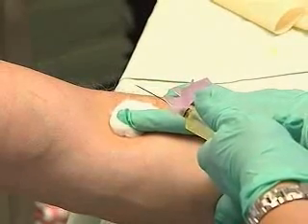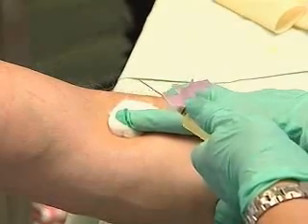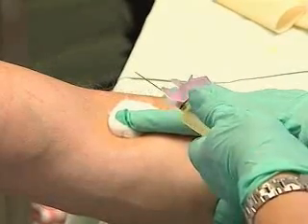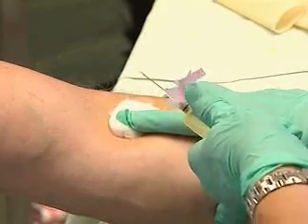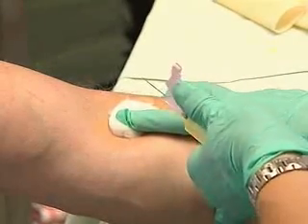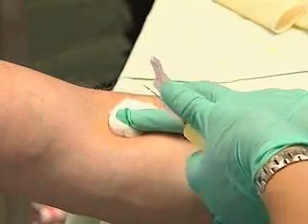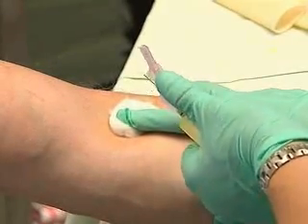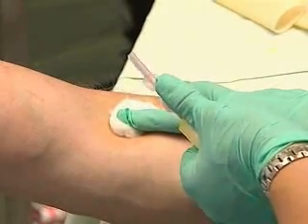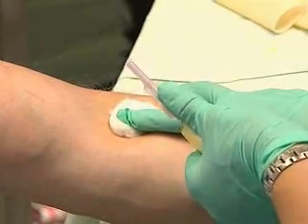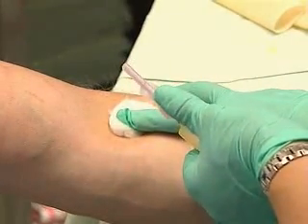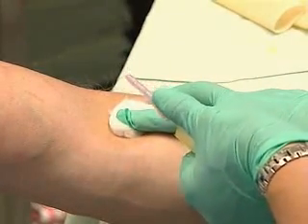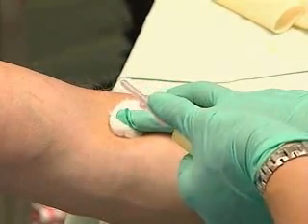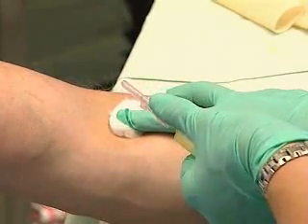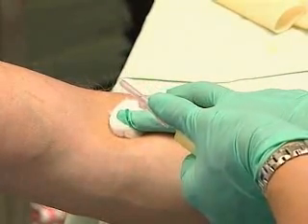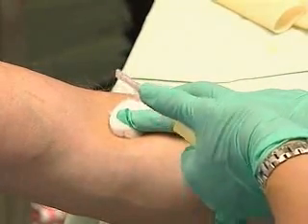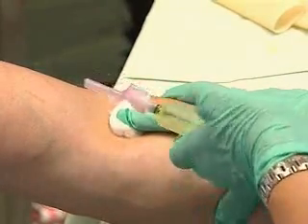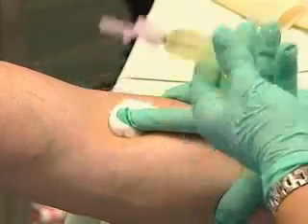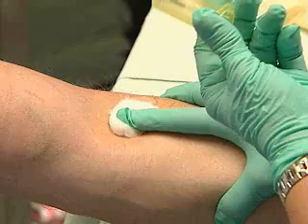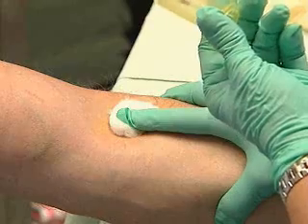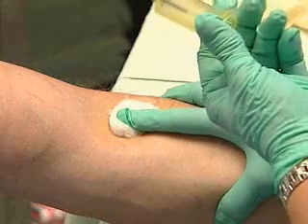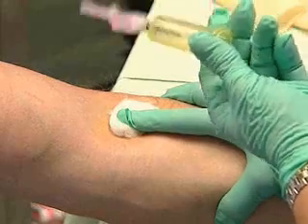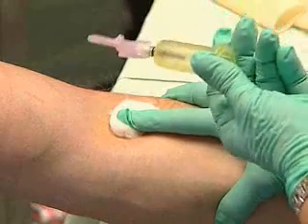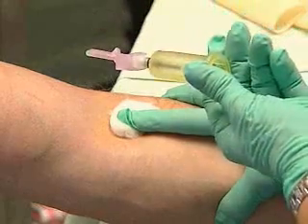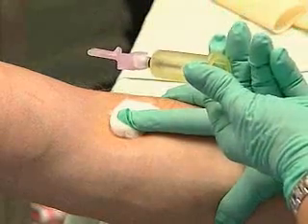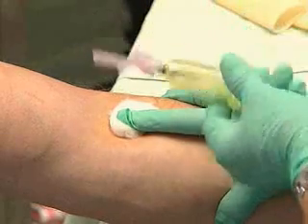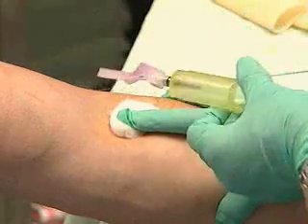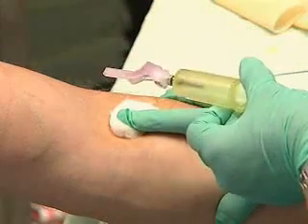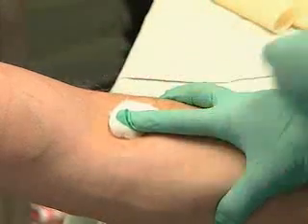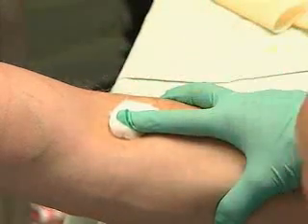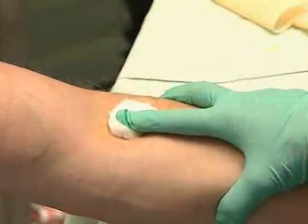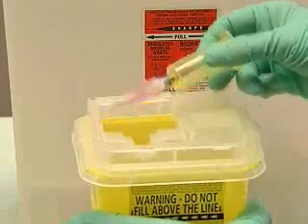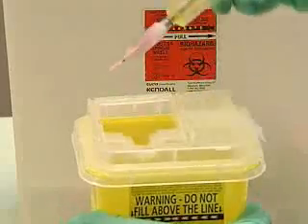Flip the needle guard back into place, protect the puncture, and the sharp goes right into the container.